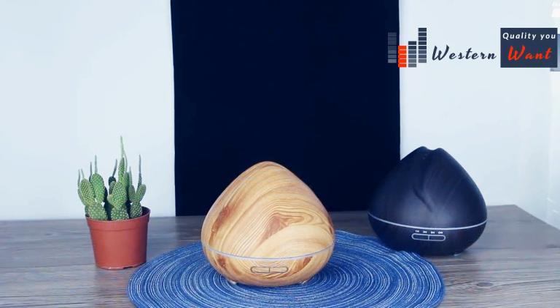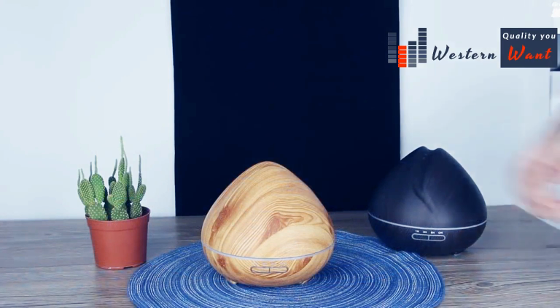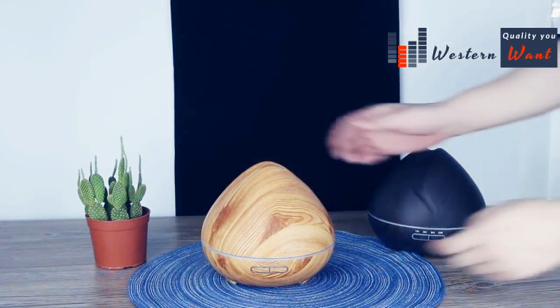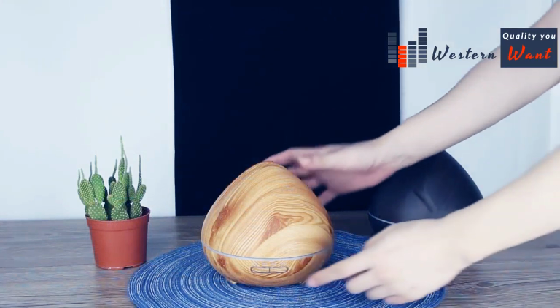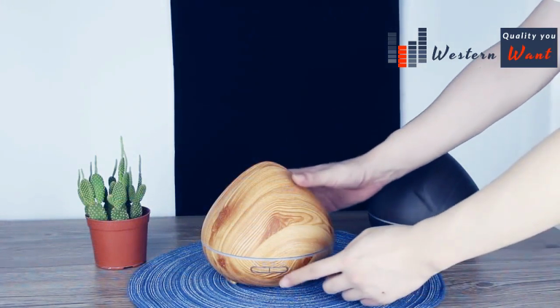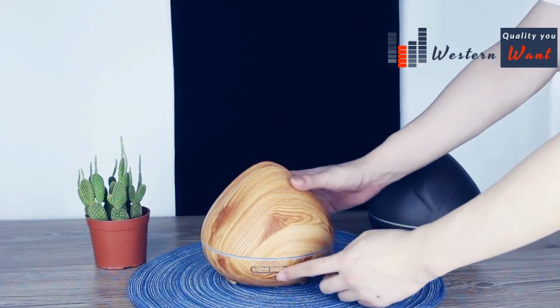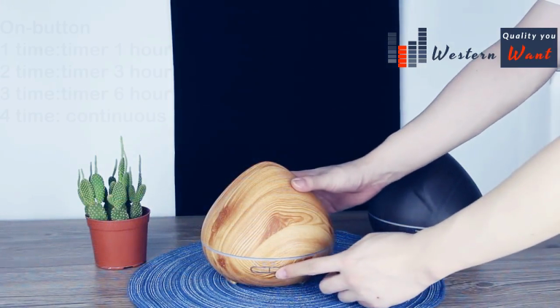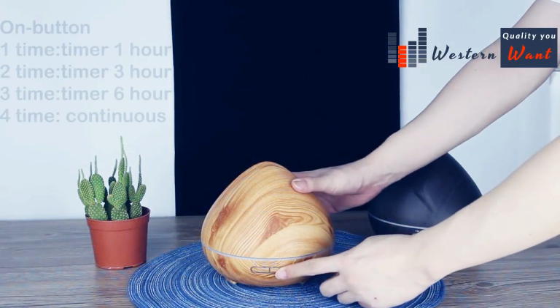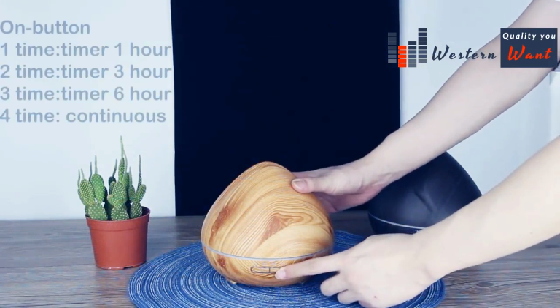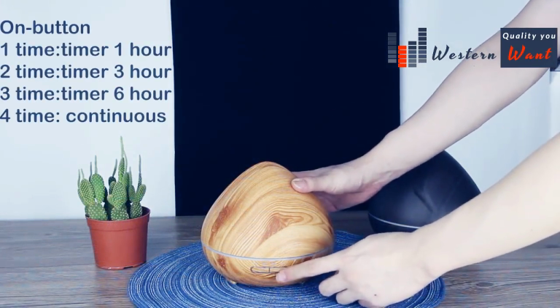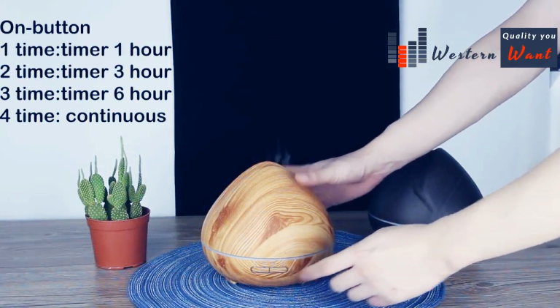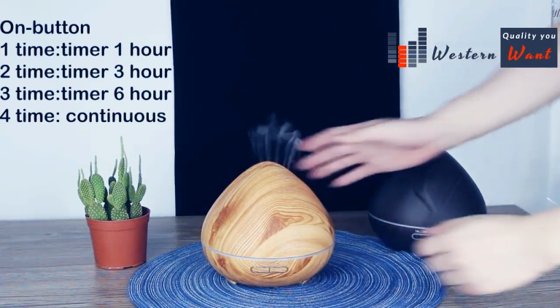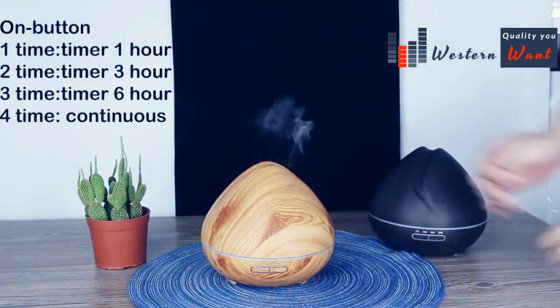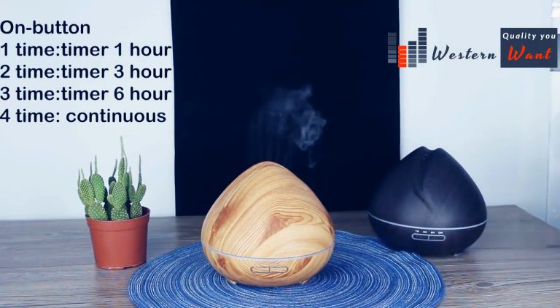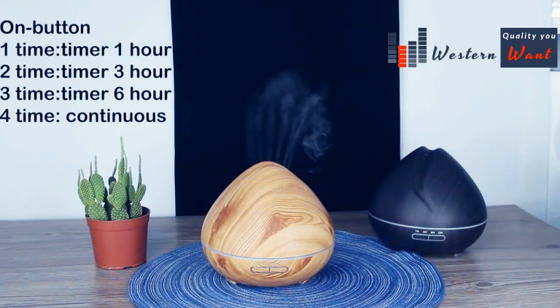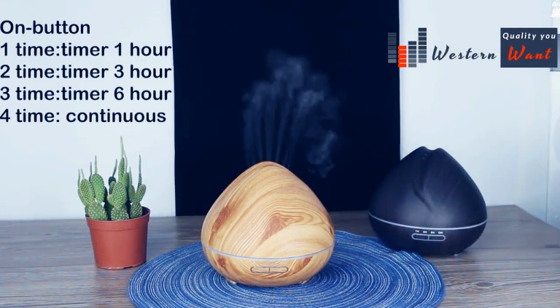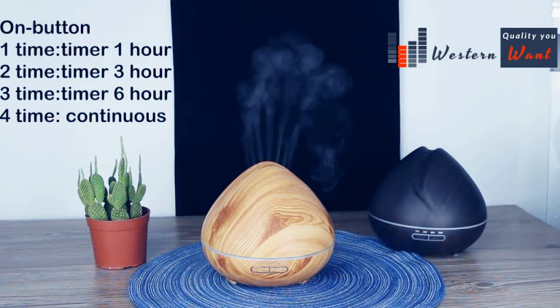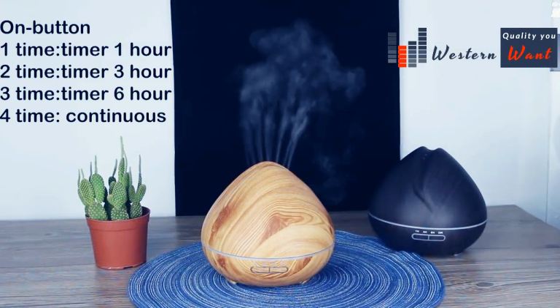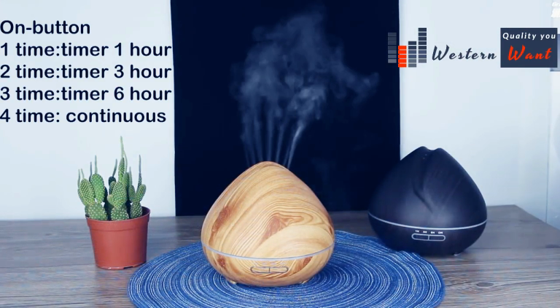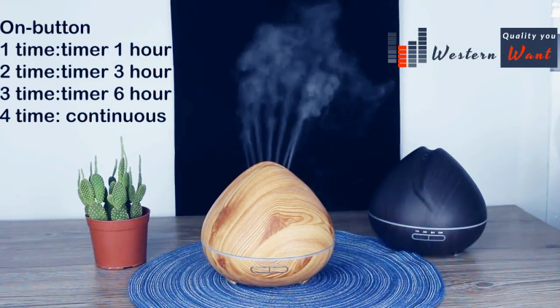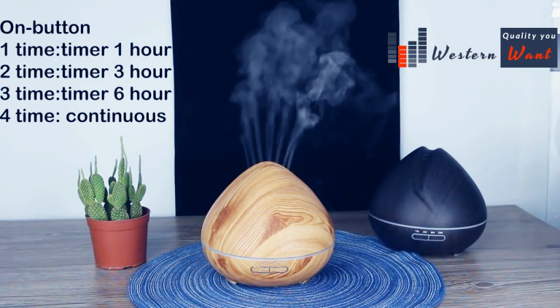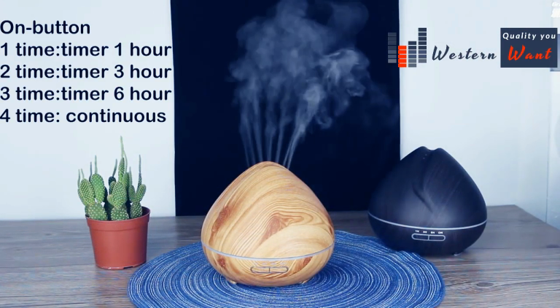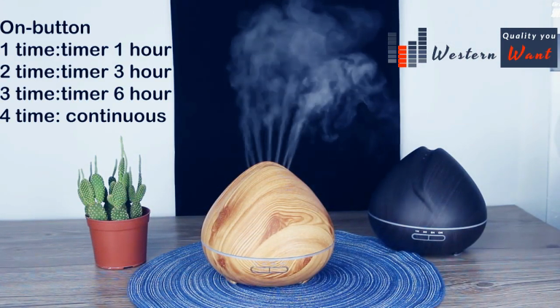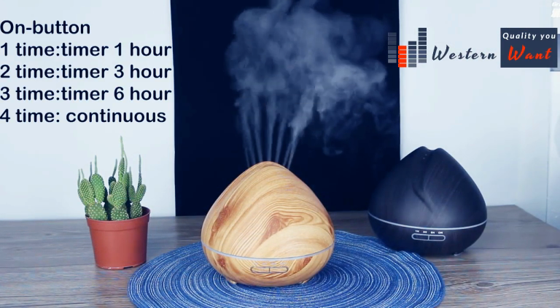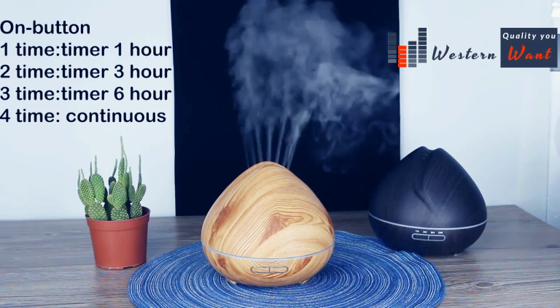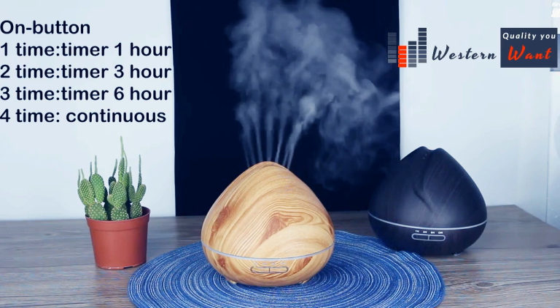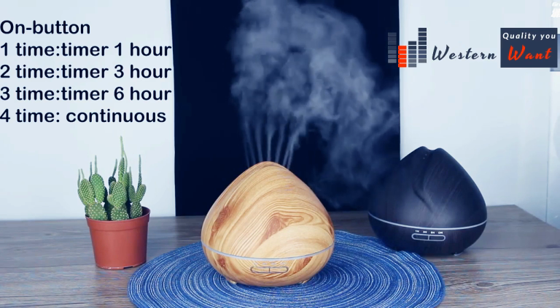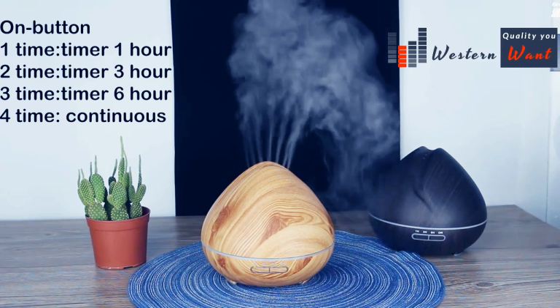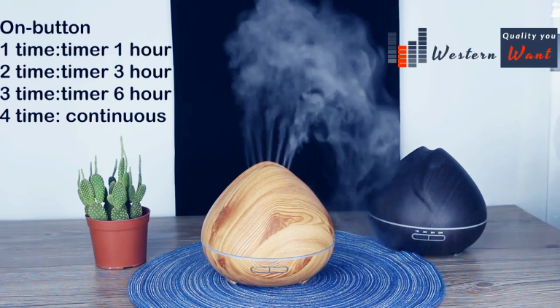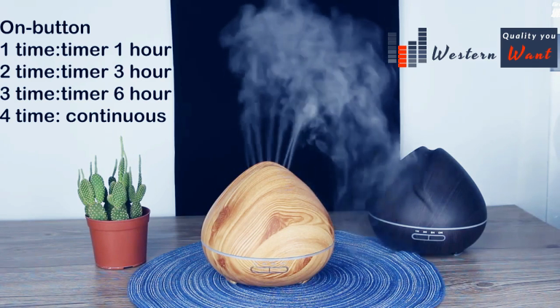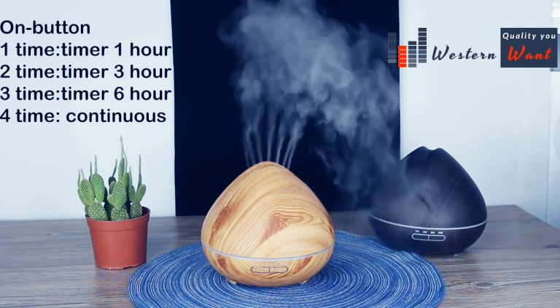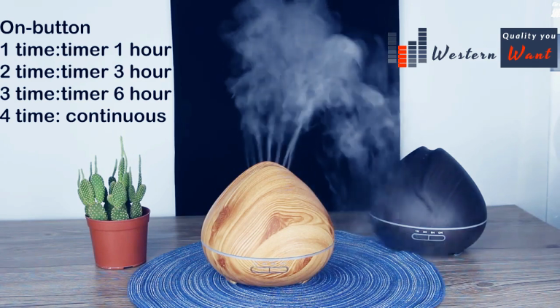Press this button to set a timer — you can set it for one hour, three hours, or six hours.